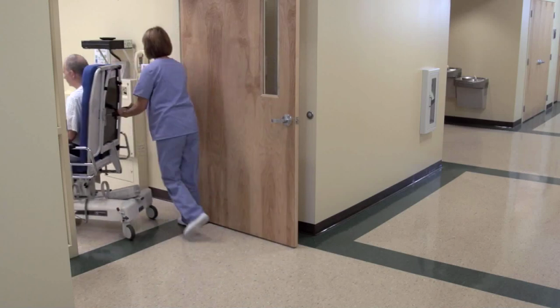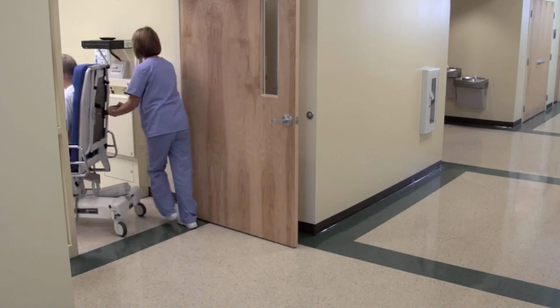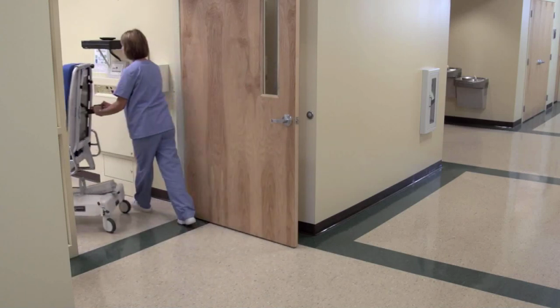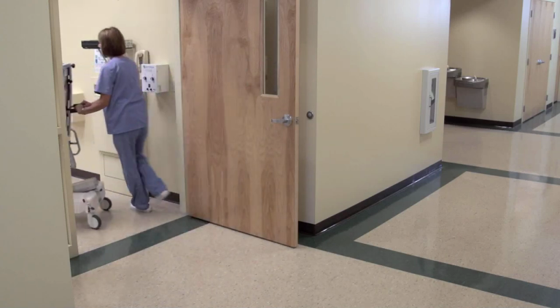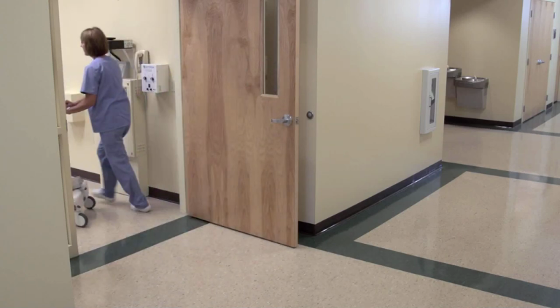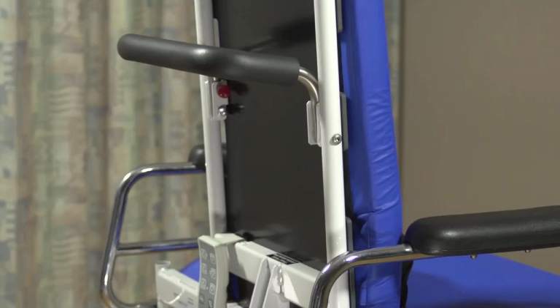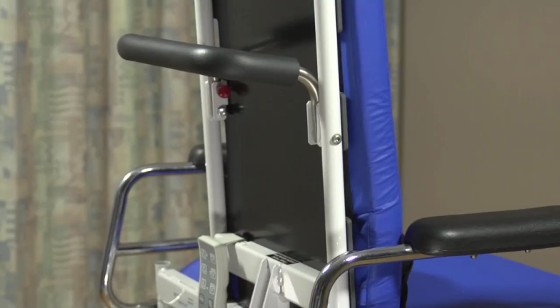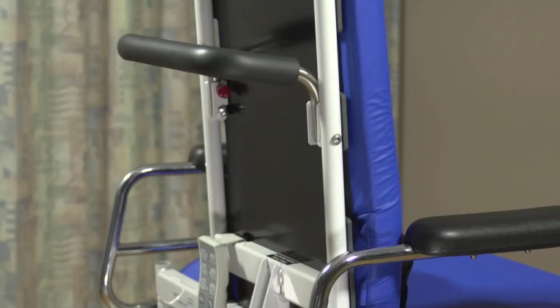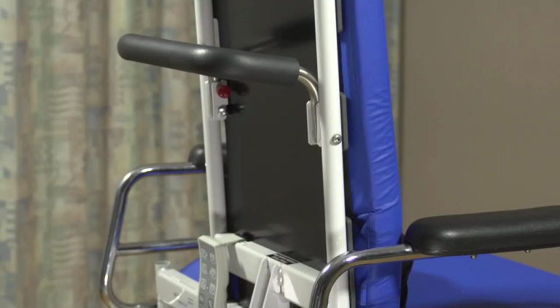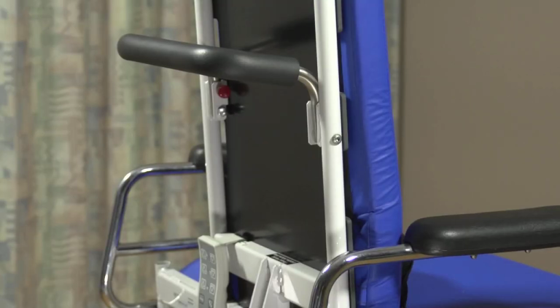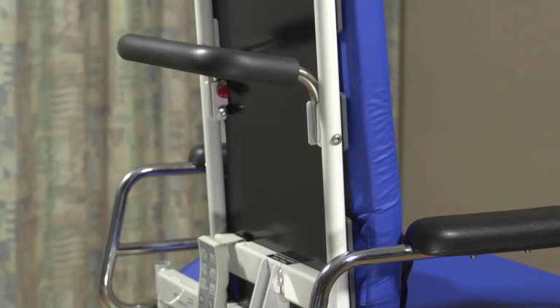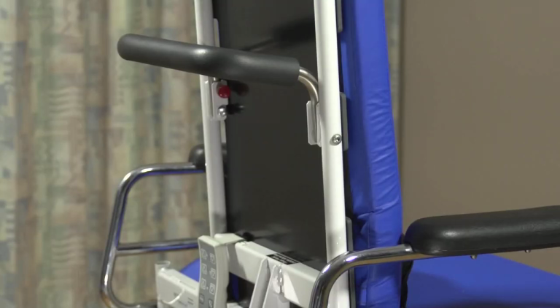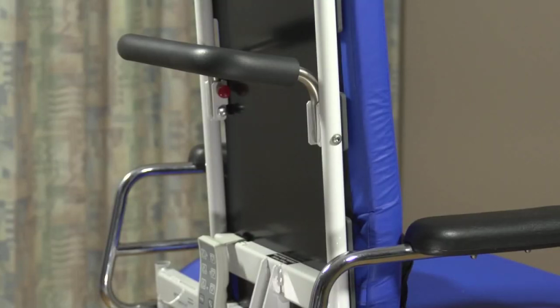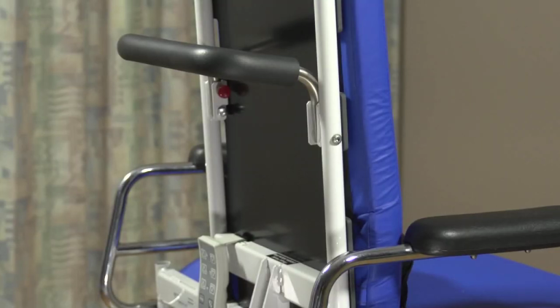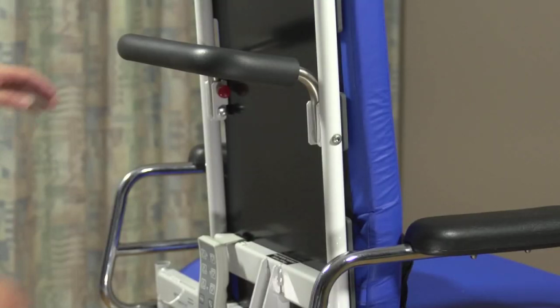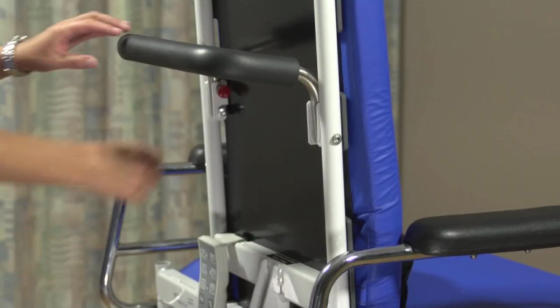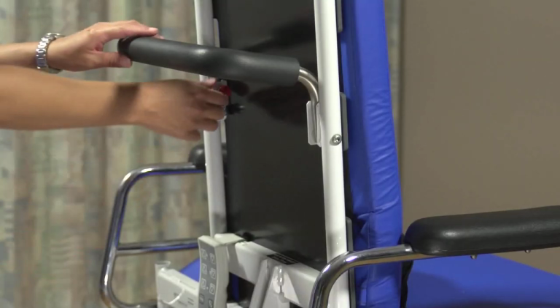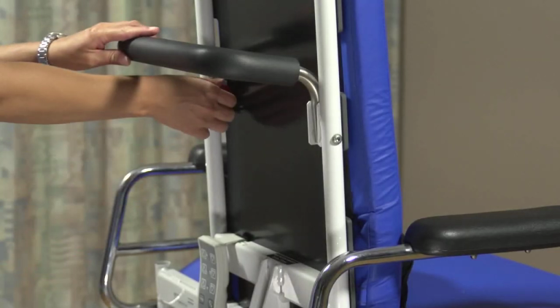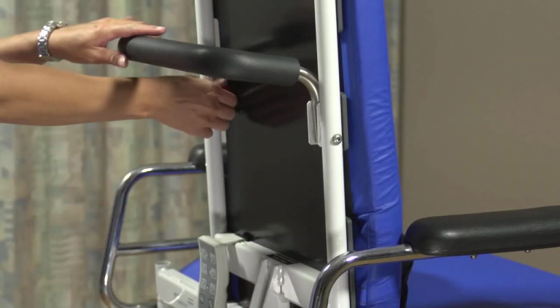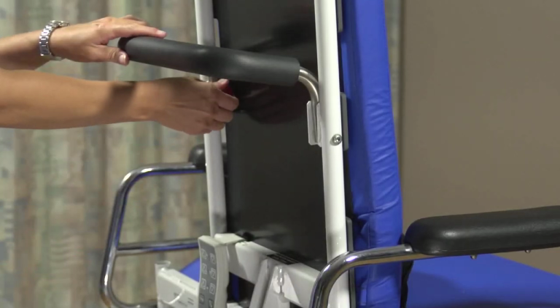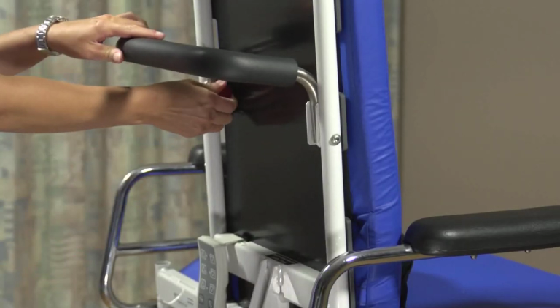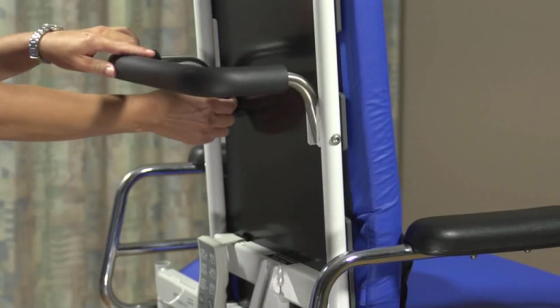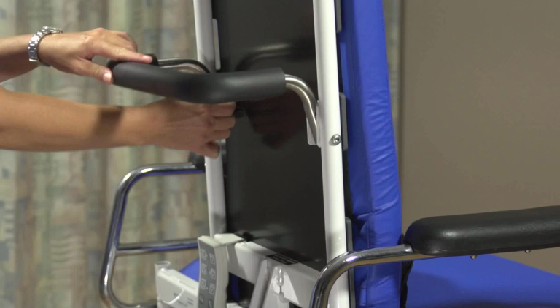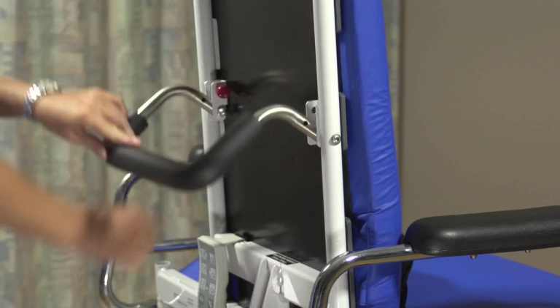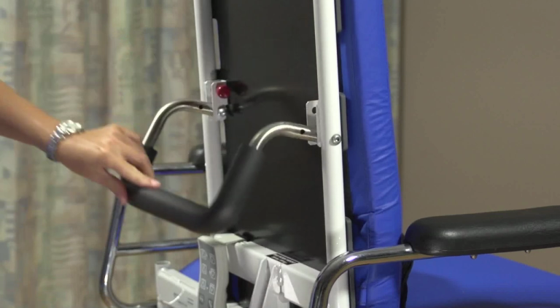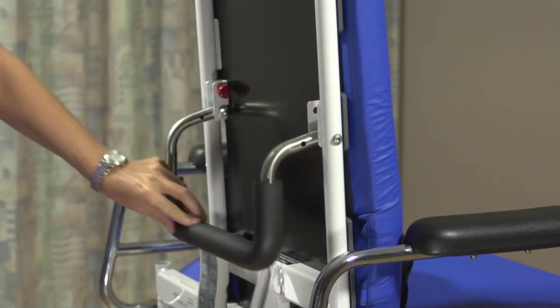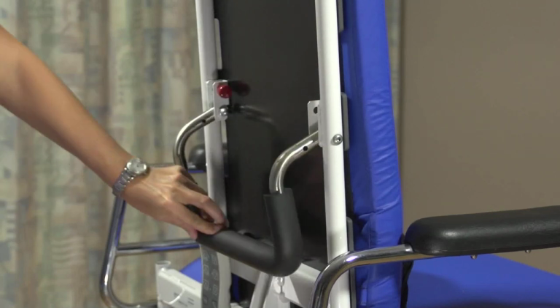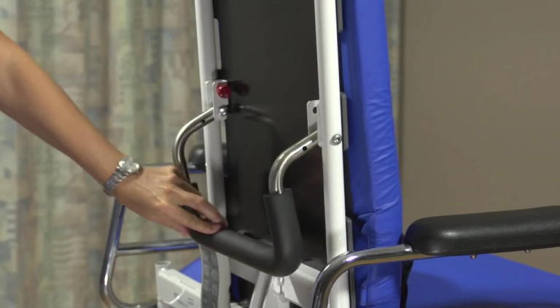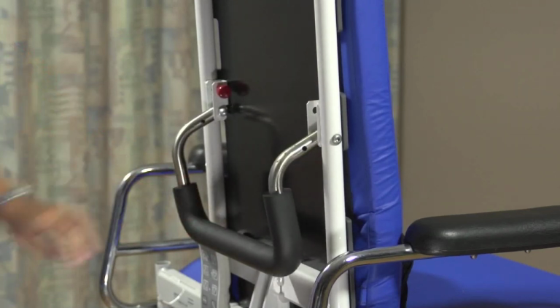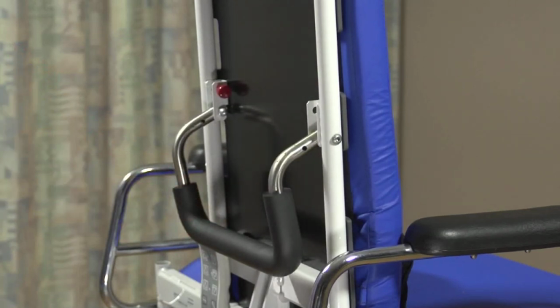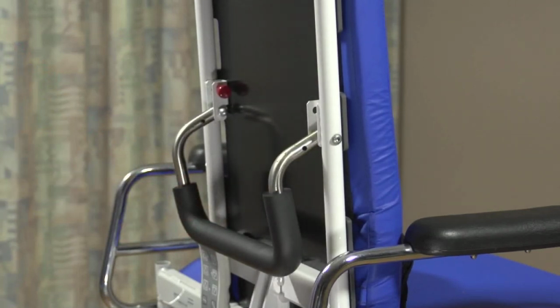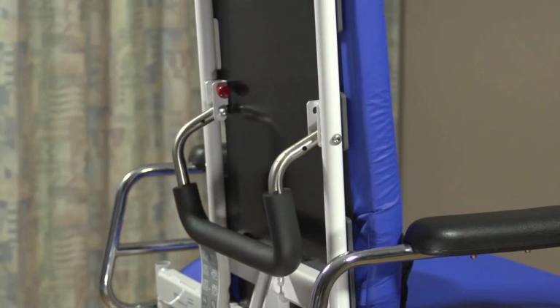The chair's push bar makes transport effortless. It can be released and lowered out of the way during procedures.